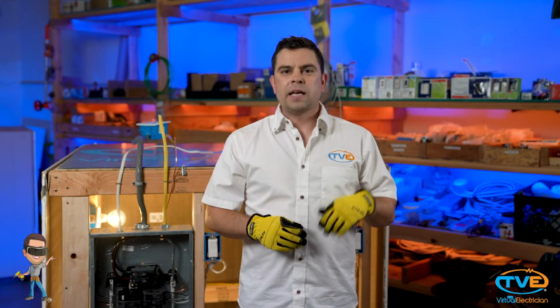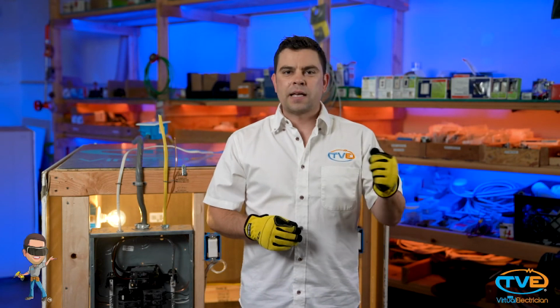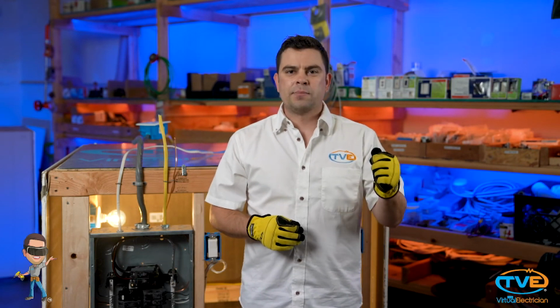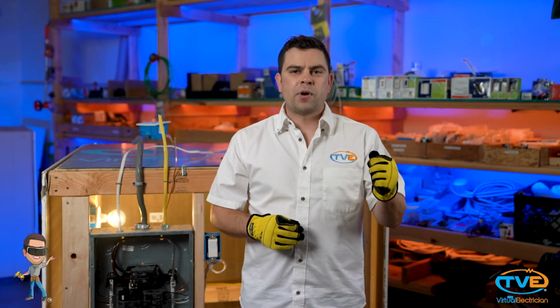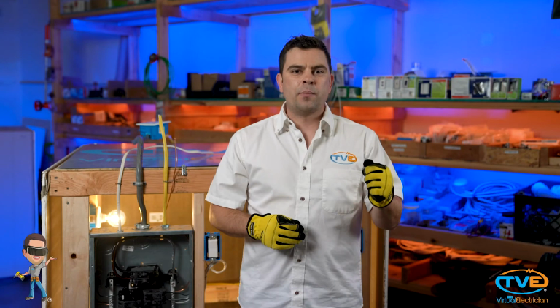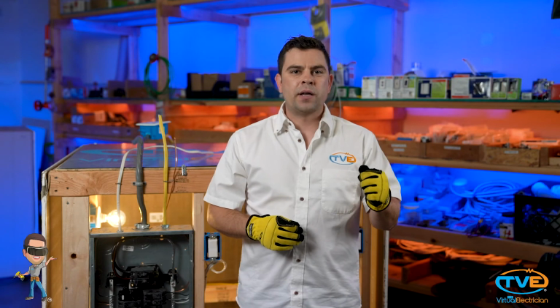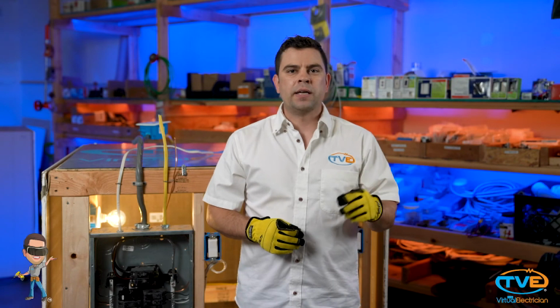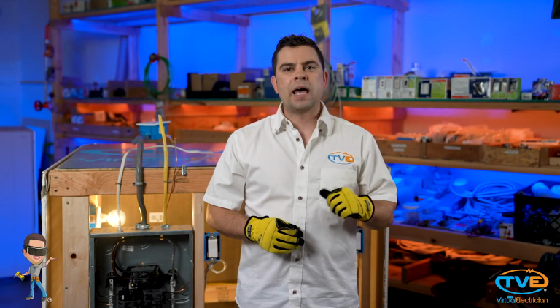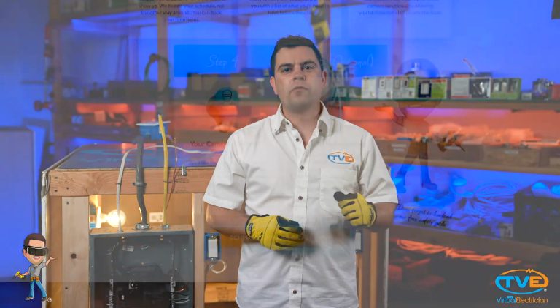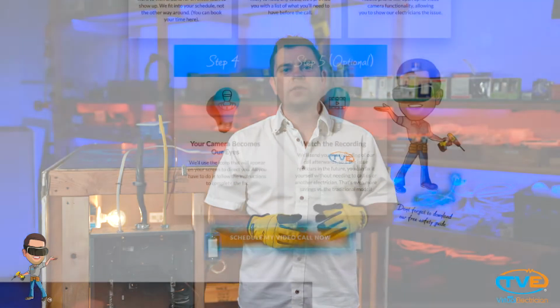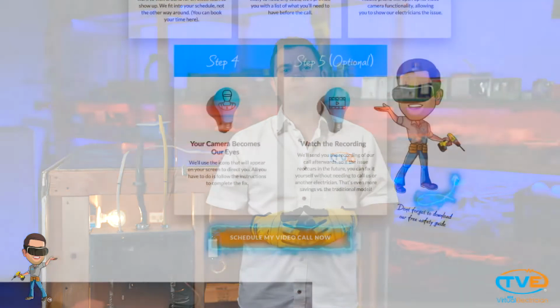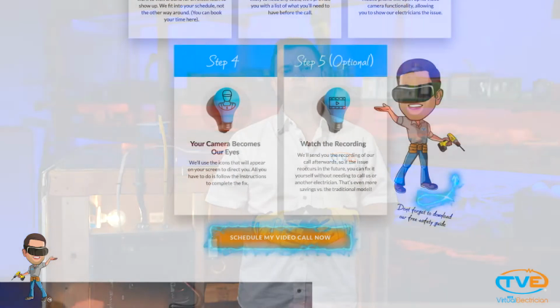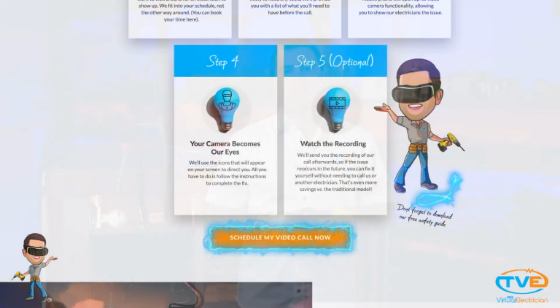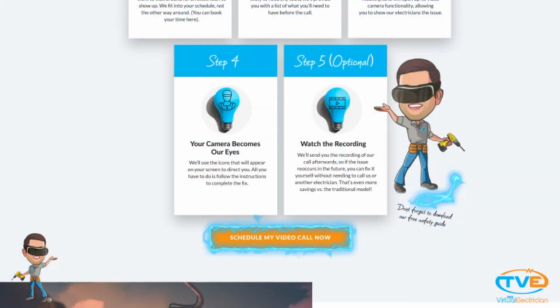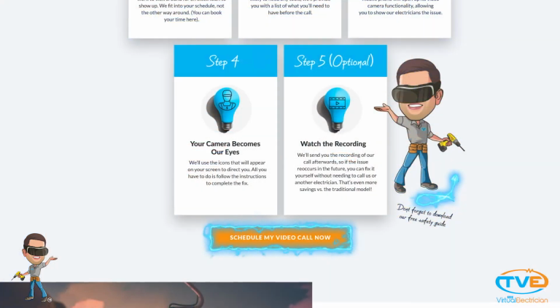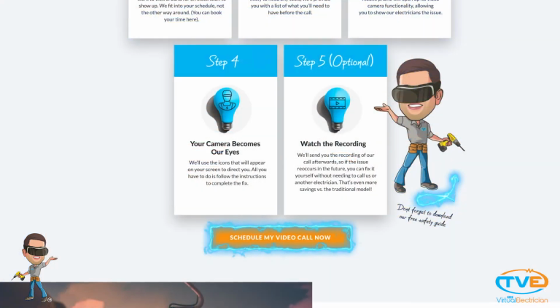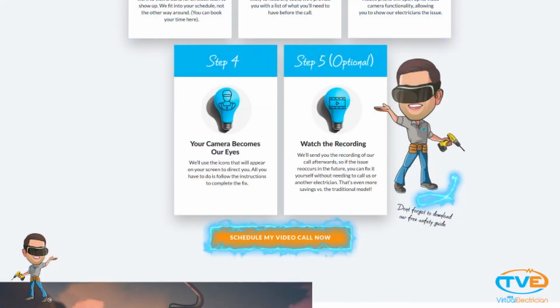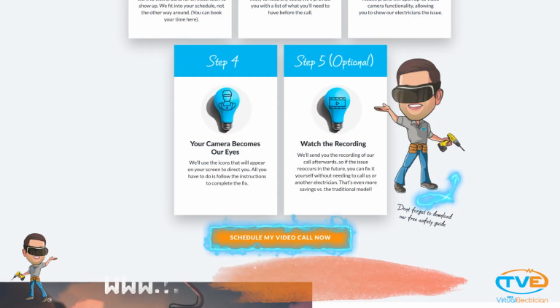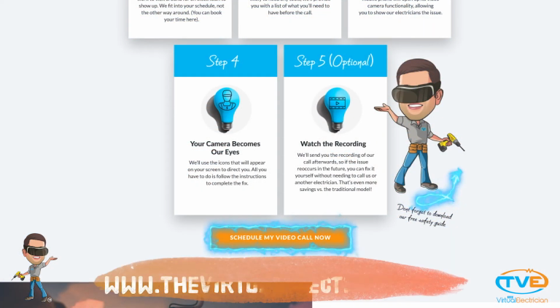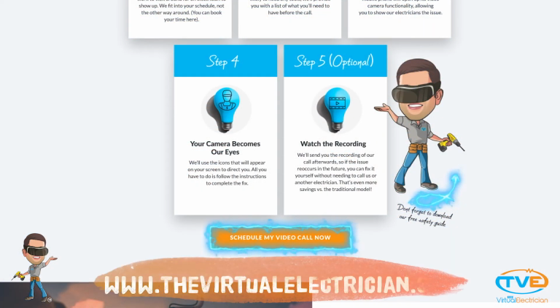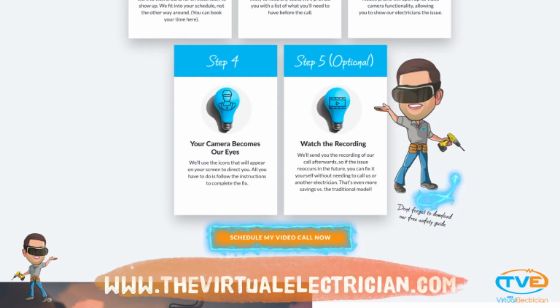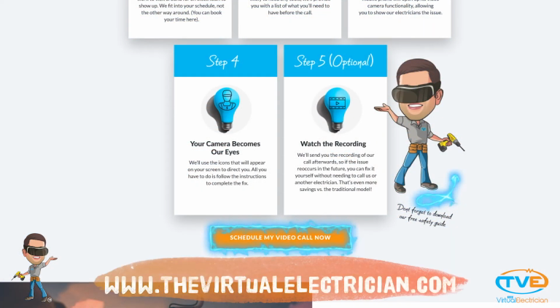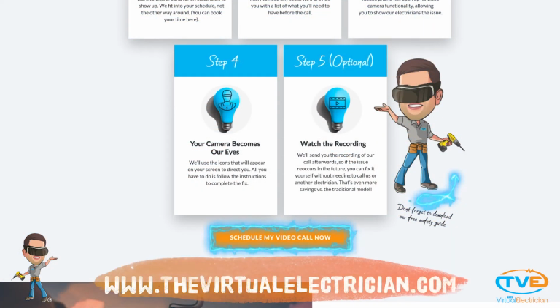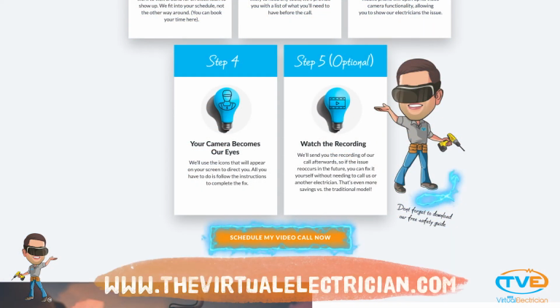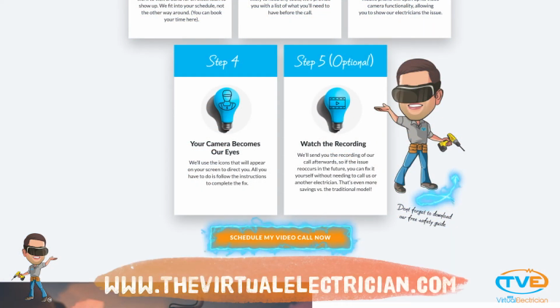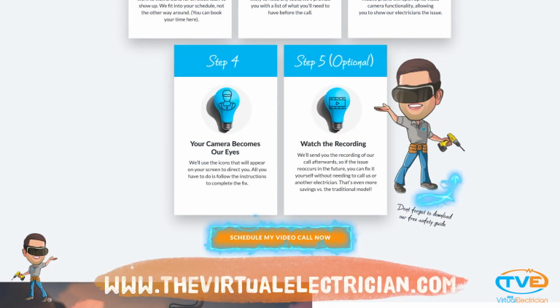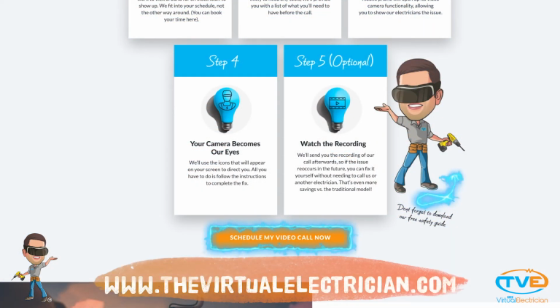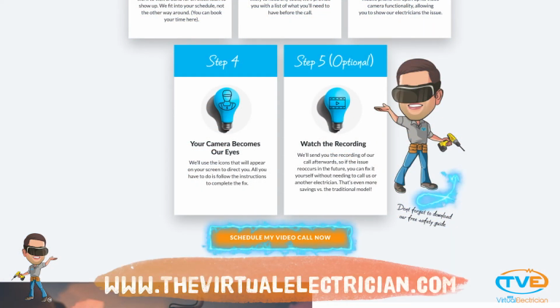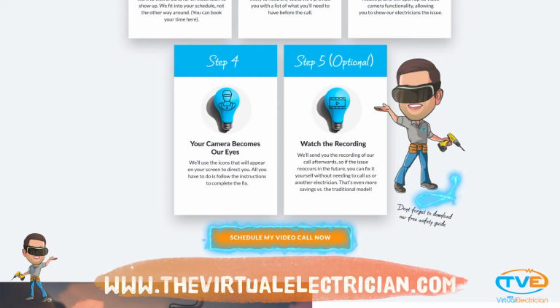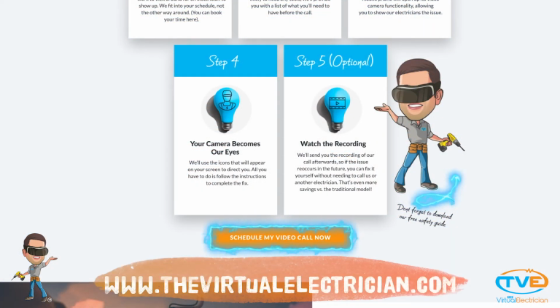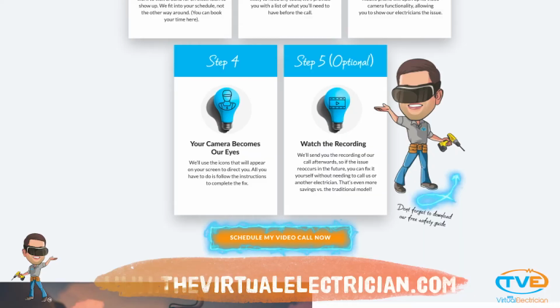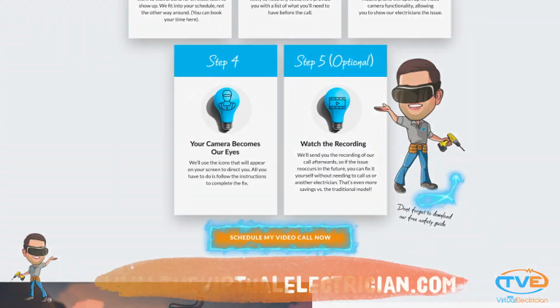Hit that subscribe button and head over to TheVirtualElectrician.com to get expert advice from our master electrician.